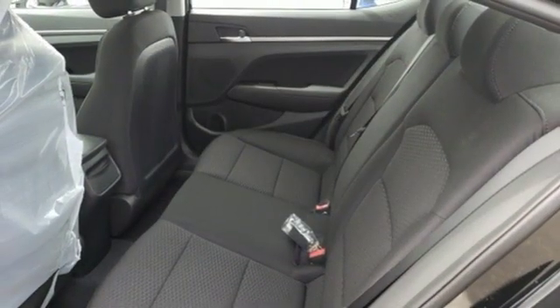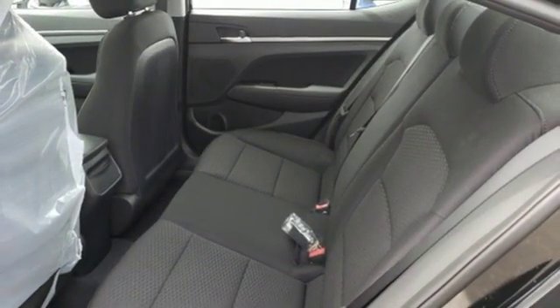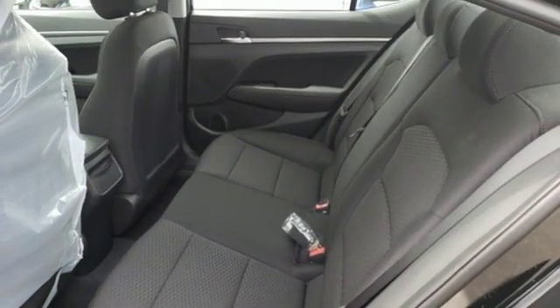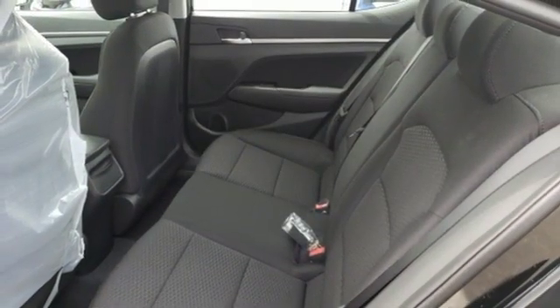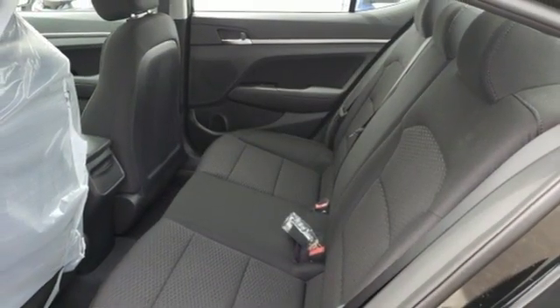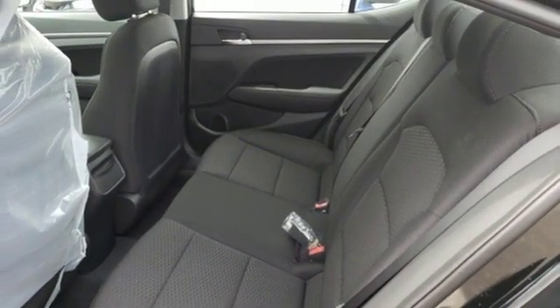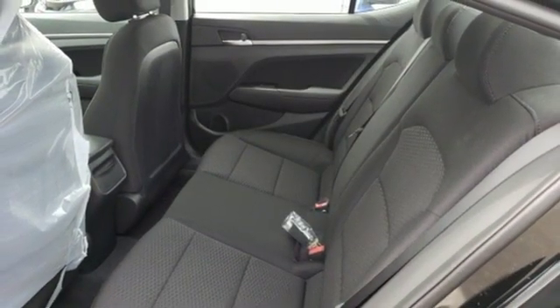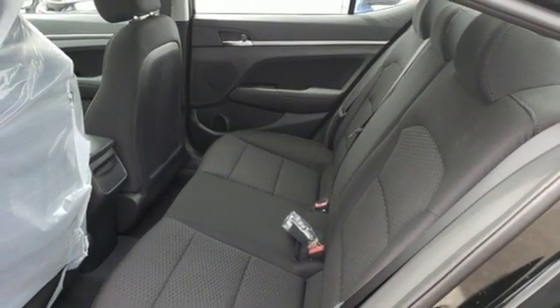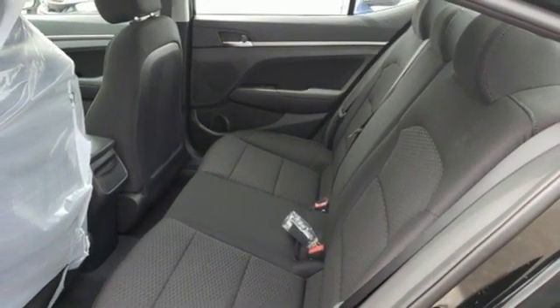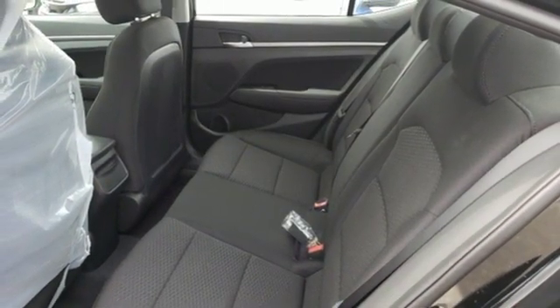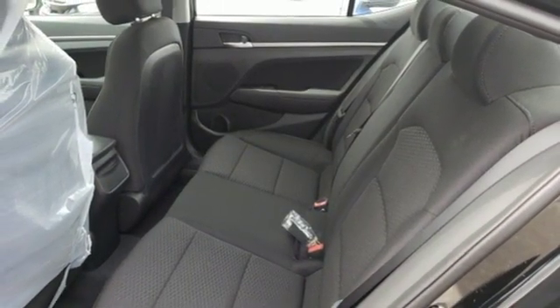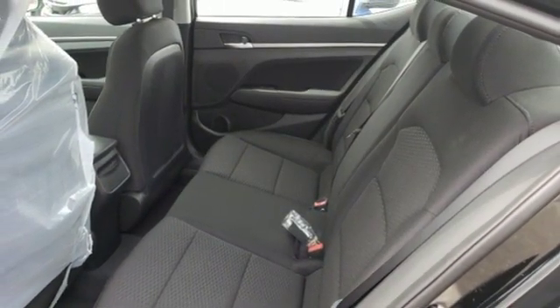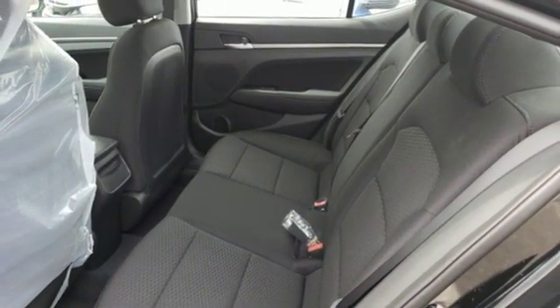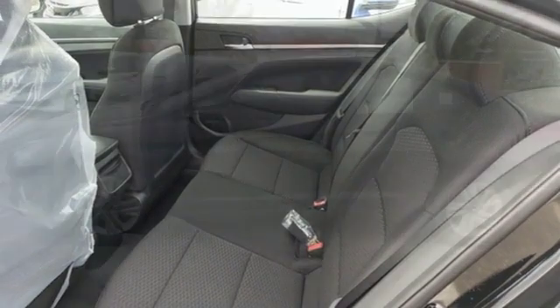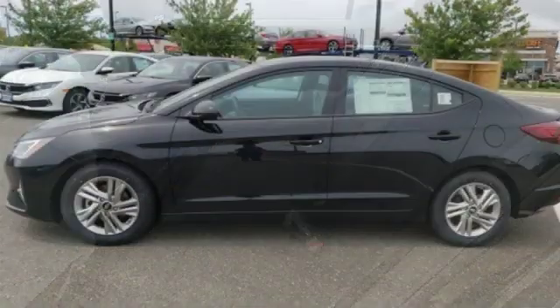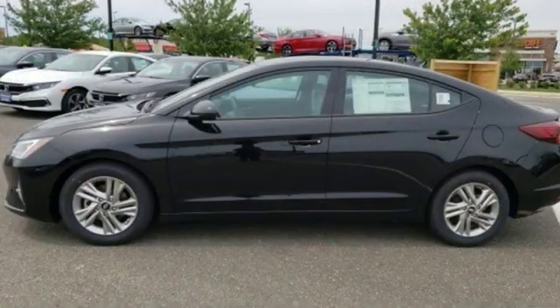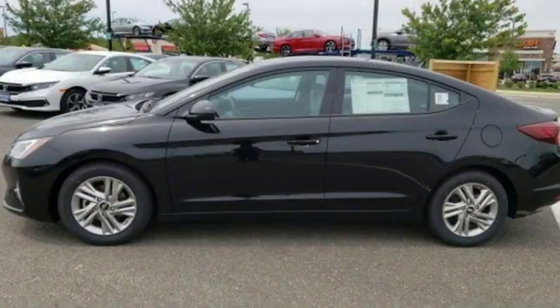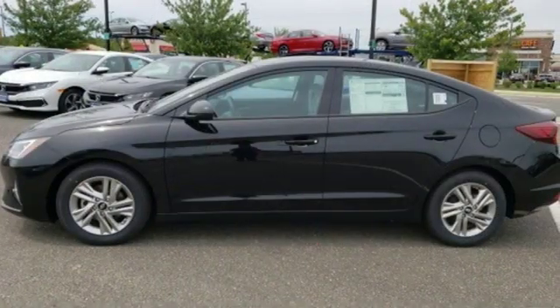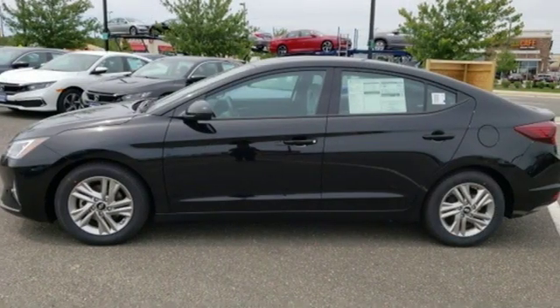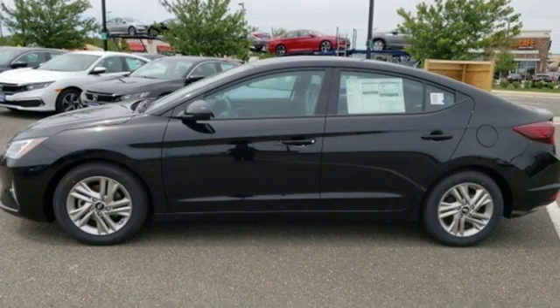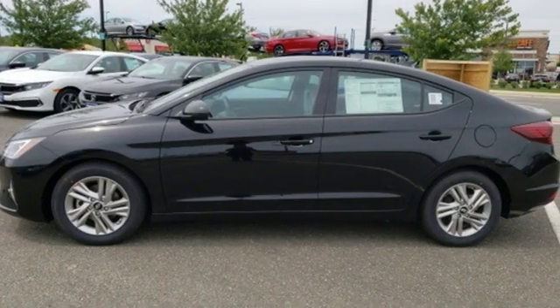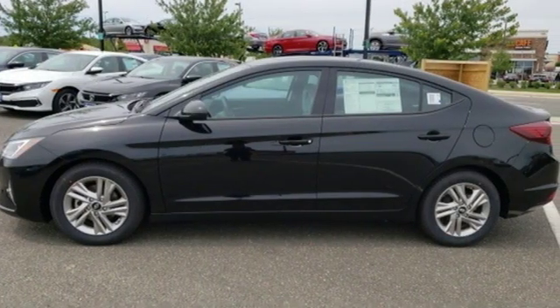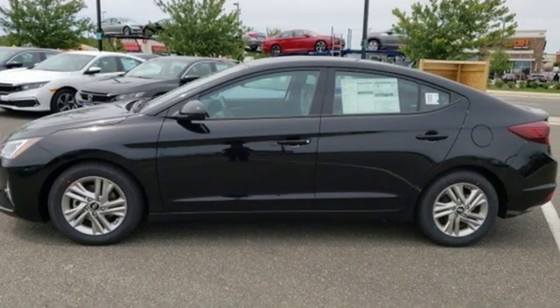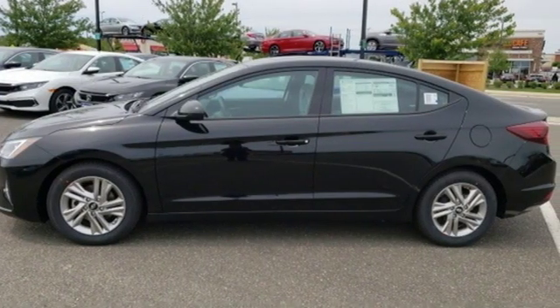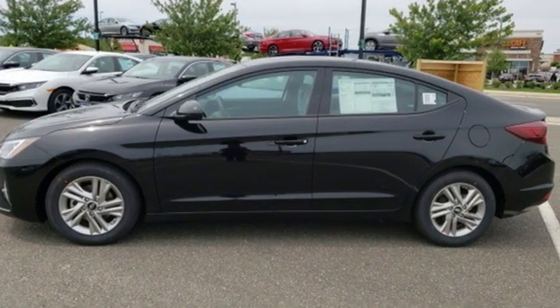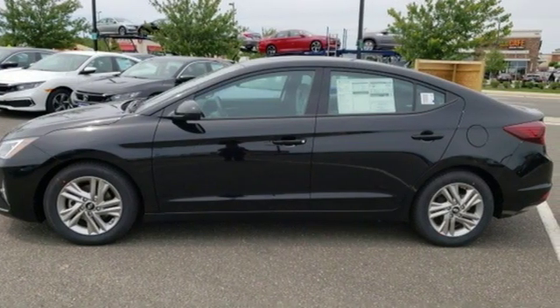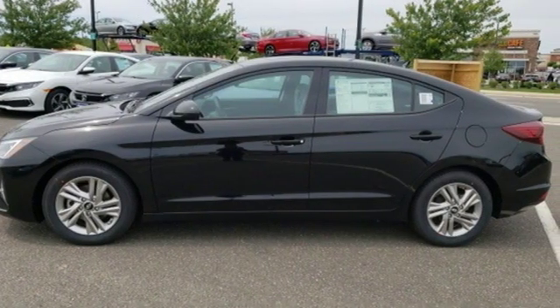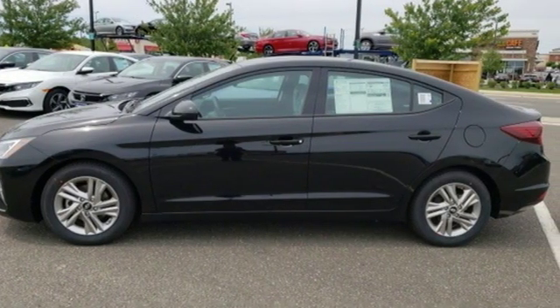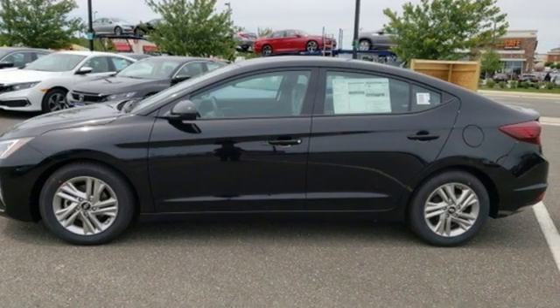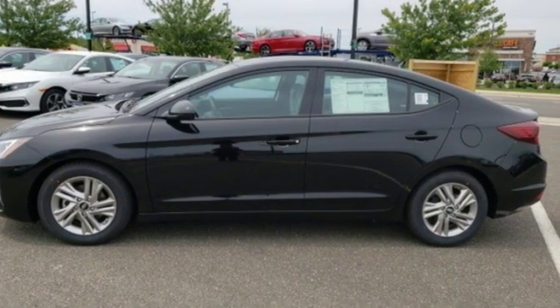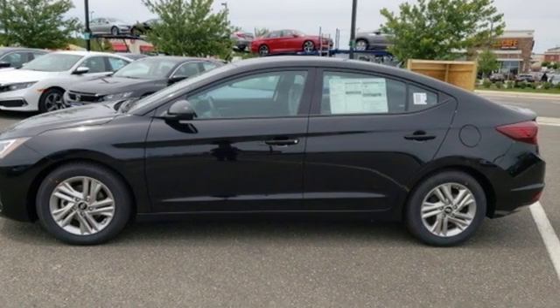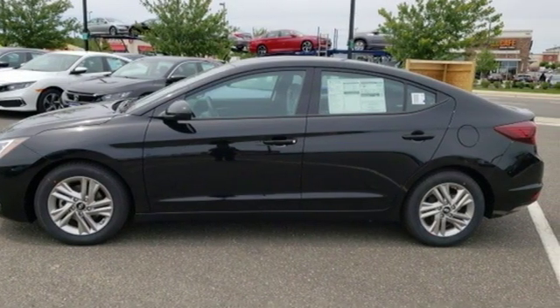Hyundai's attention to detail means a better driving experience for you. Stop in for a test drive and make it yours today.